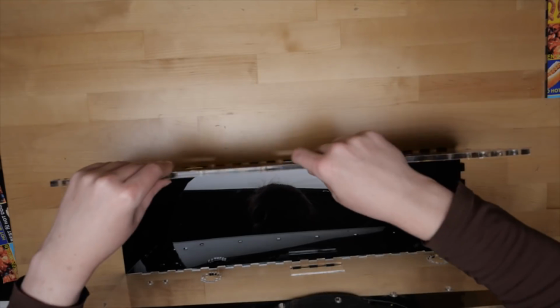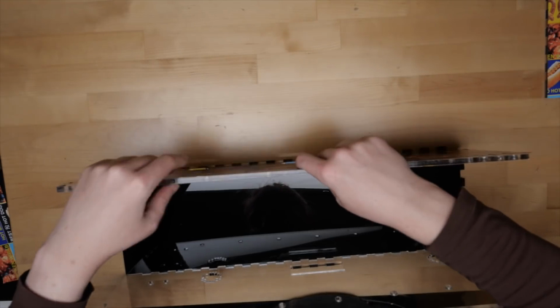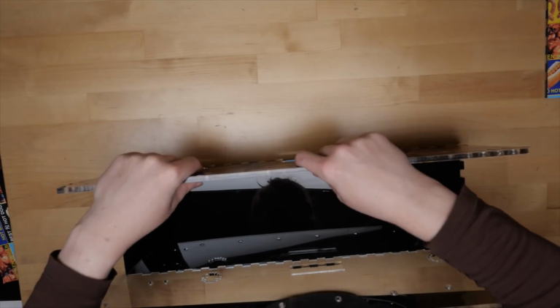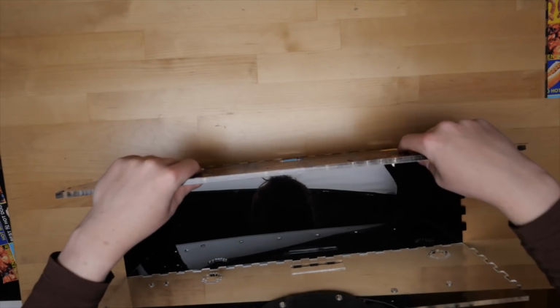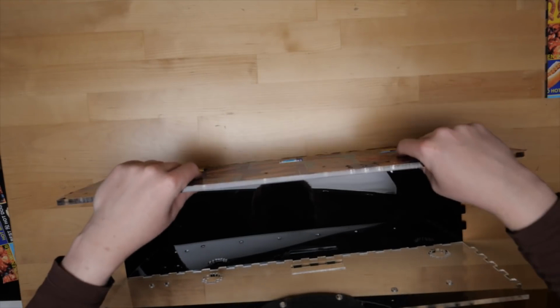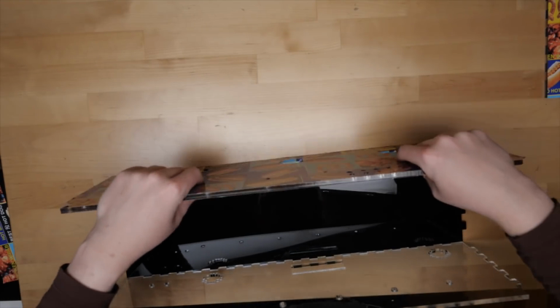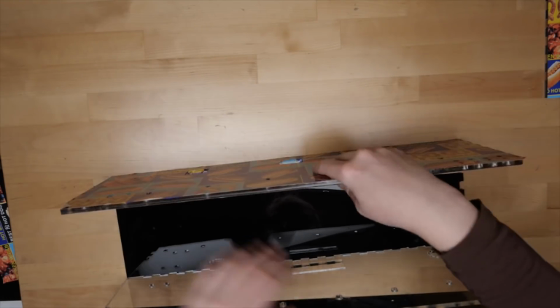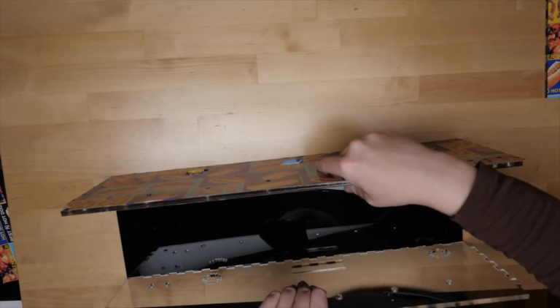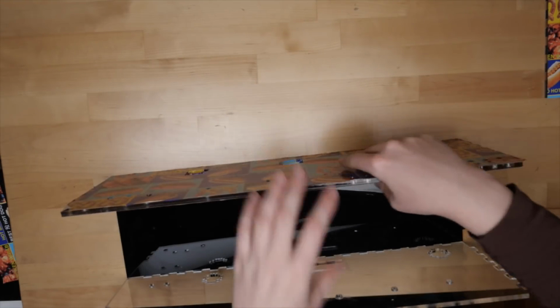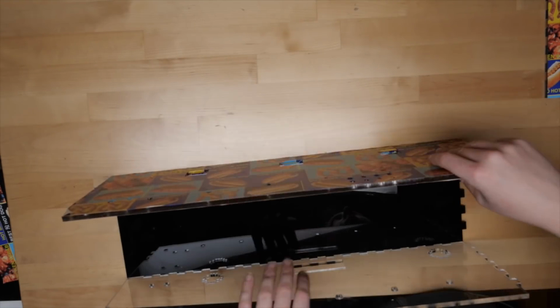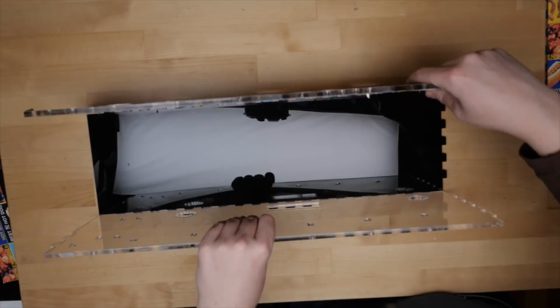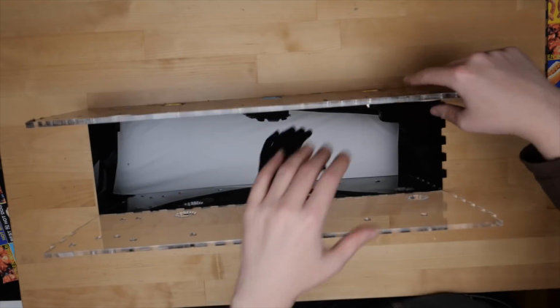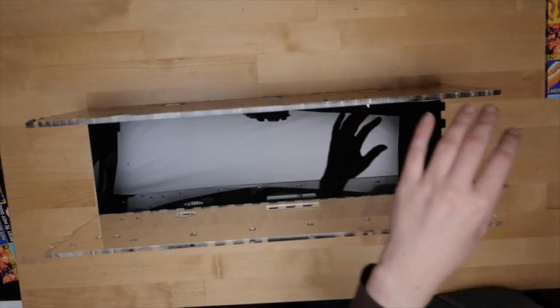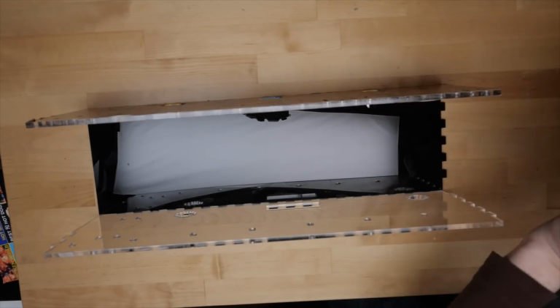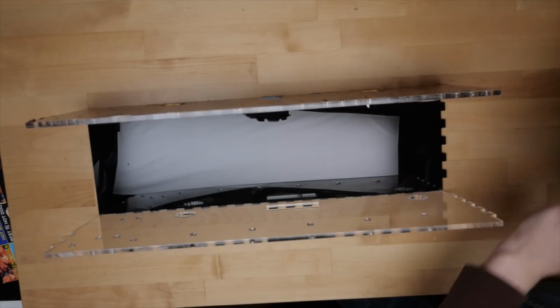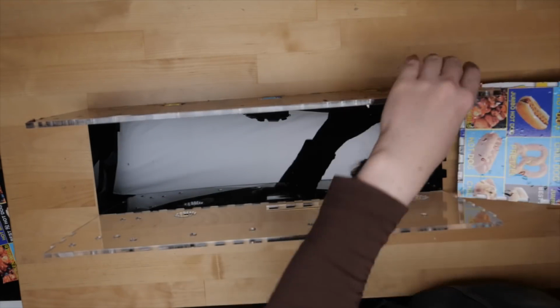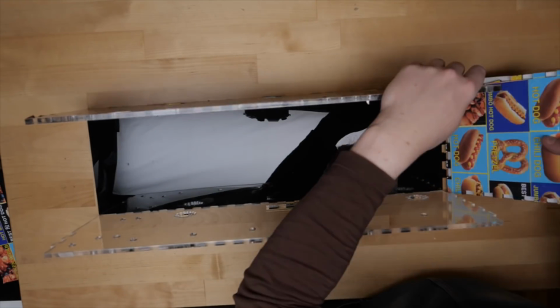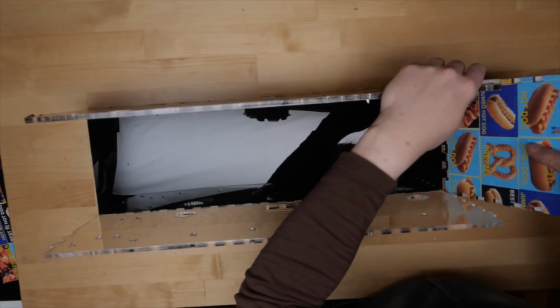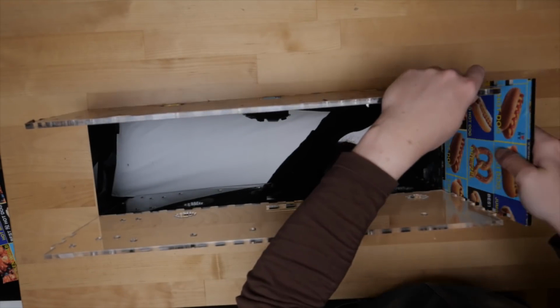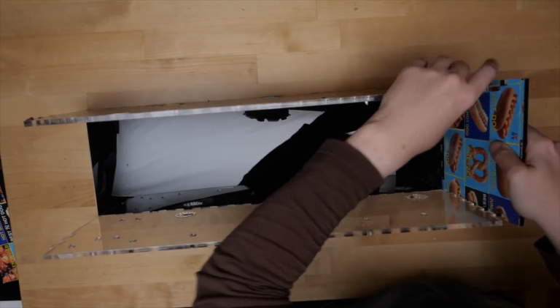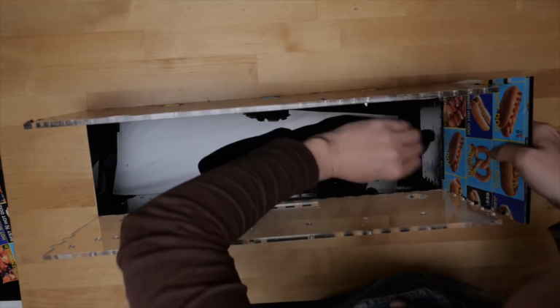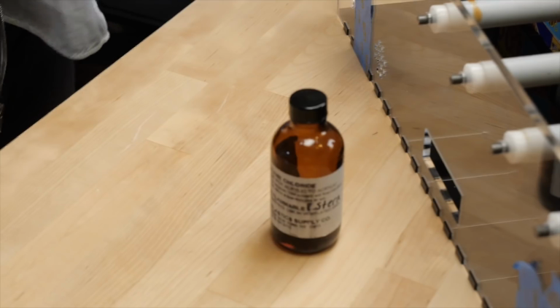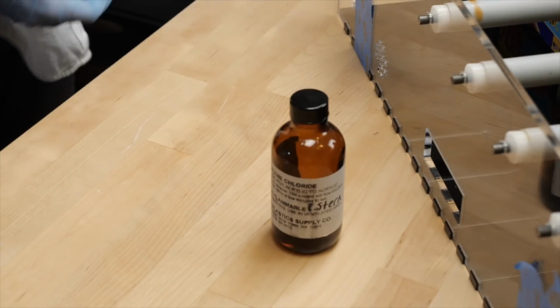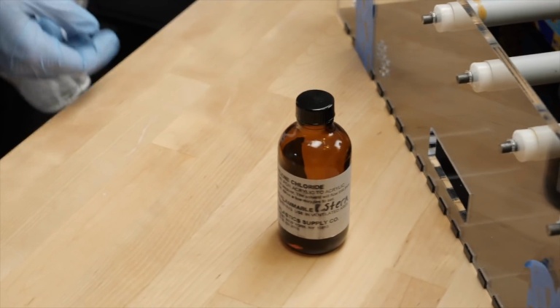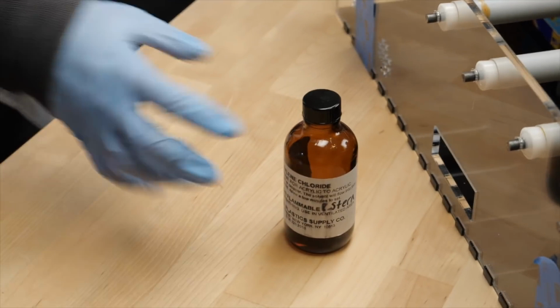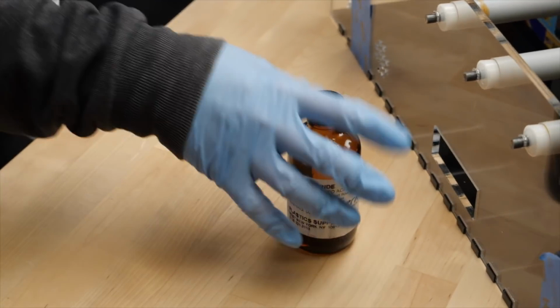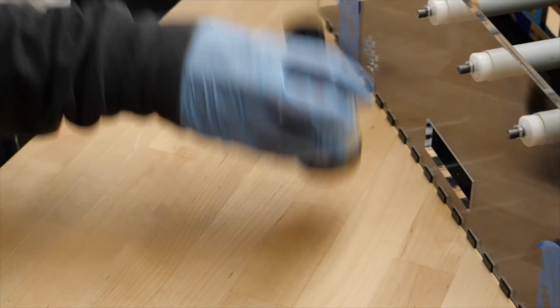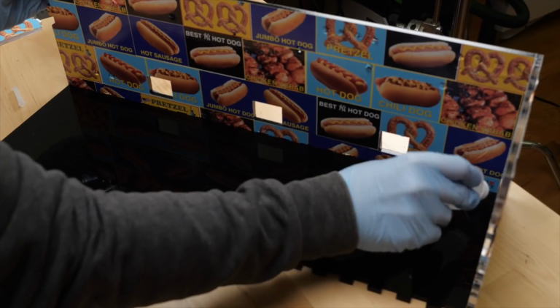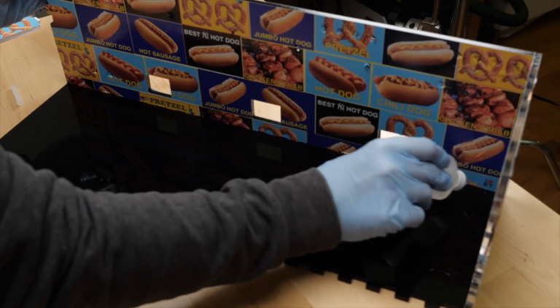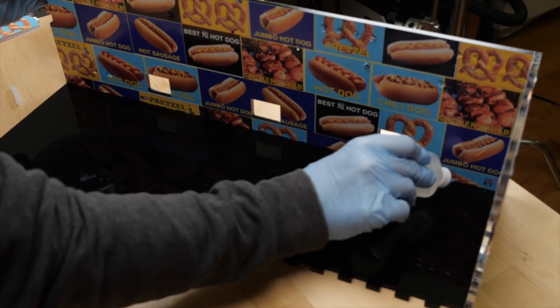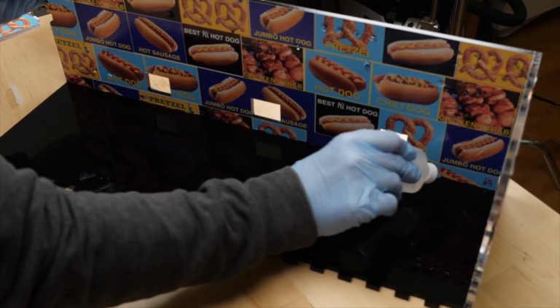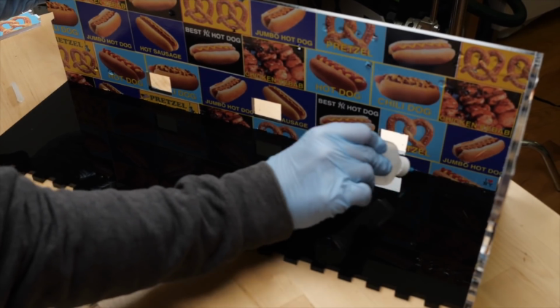After applying my food art to some of the panels, I assembled the box and used methylene chloride to bond the acrylic seams.